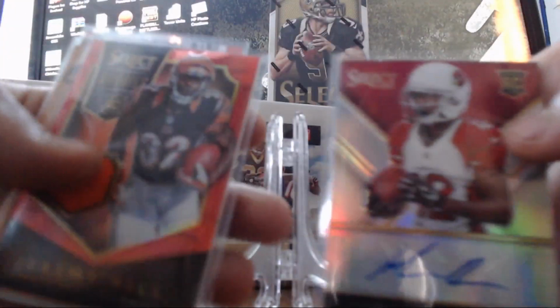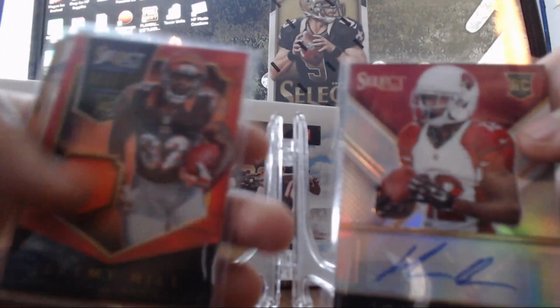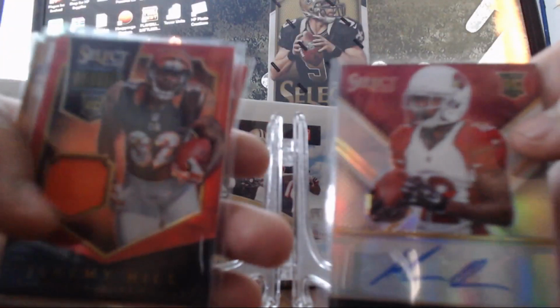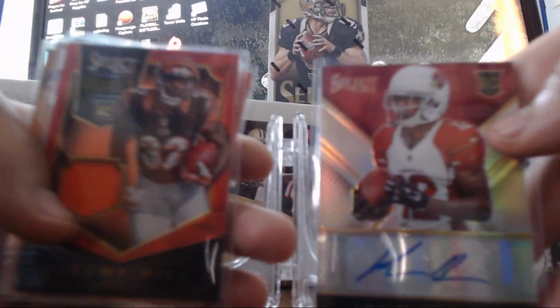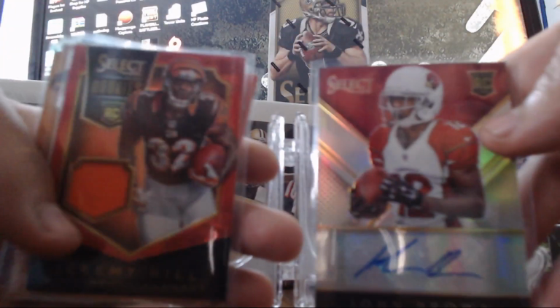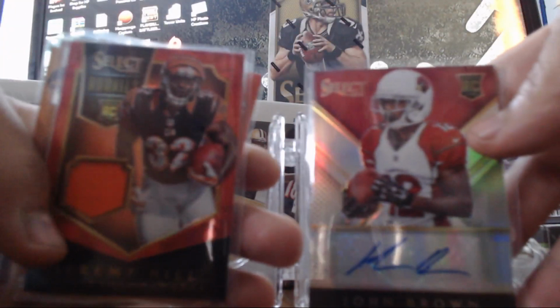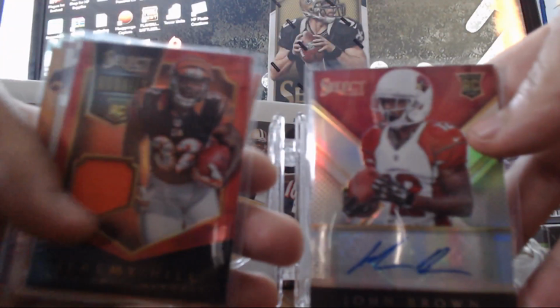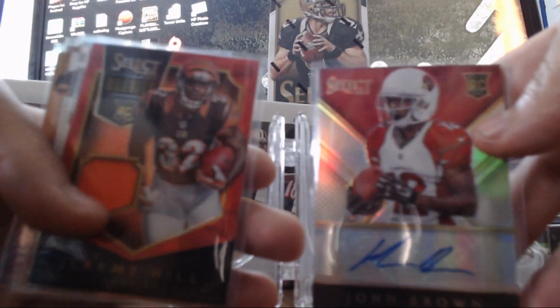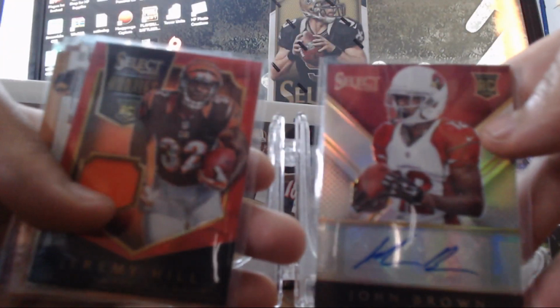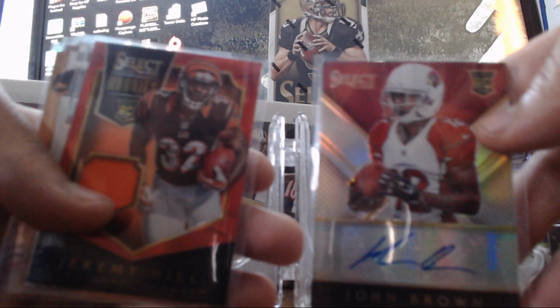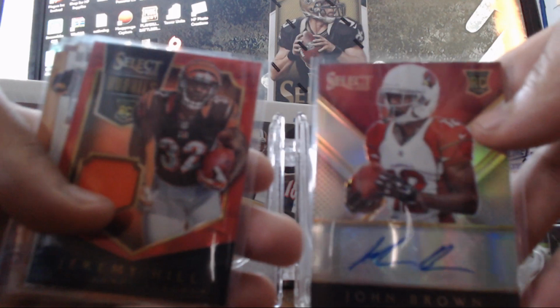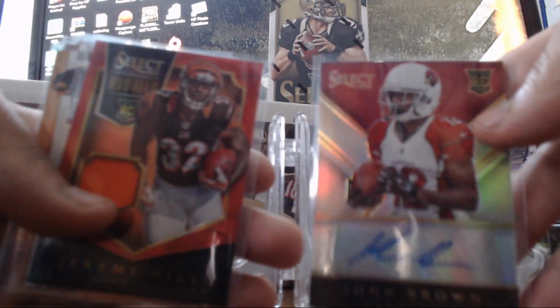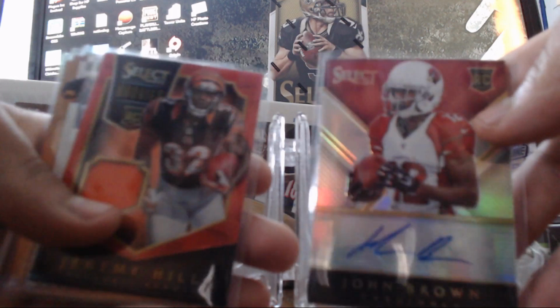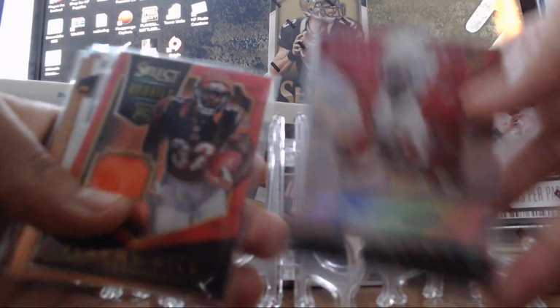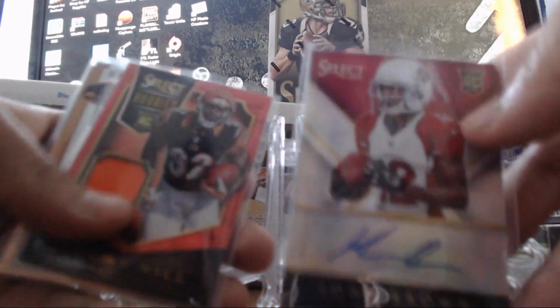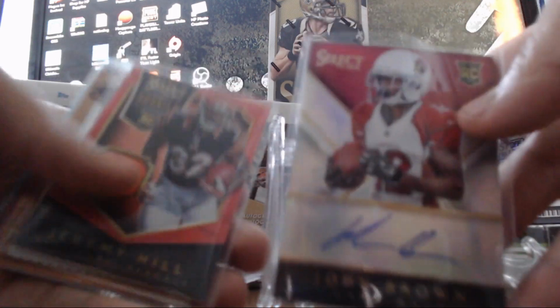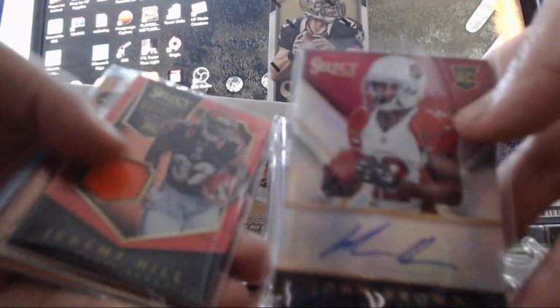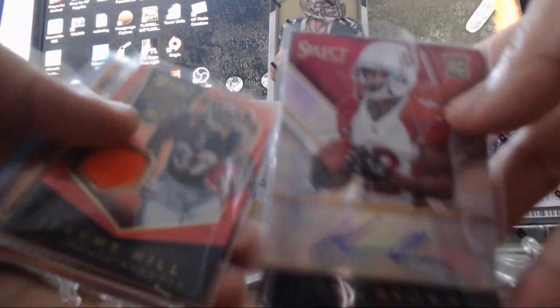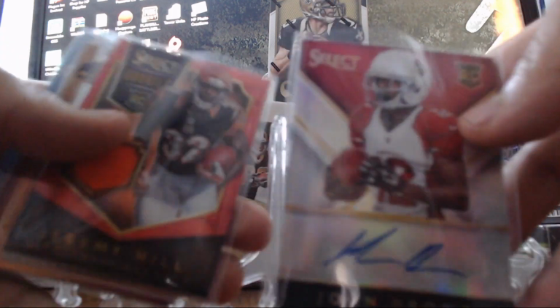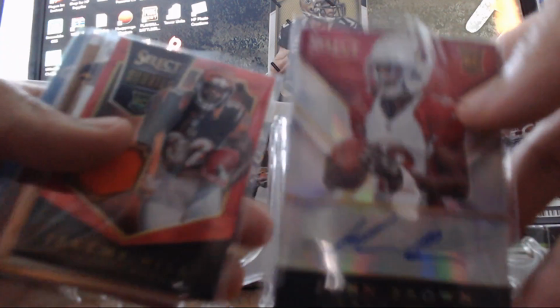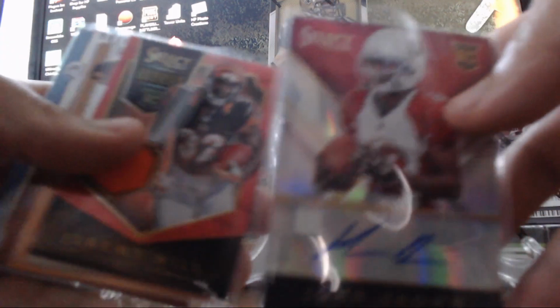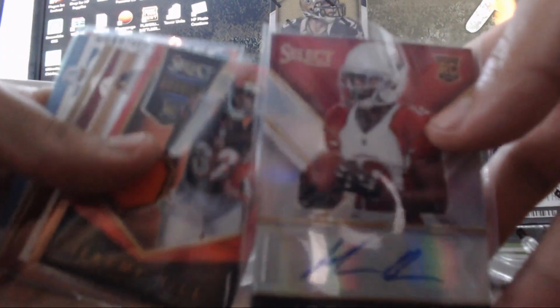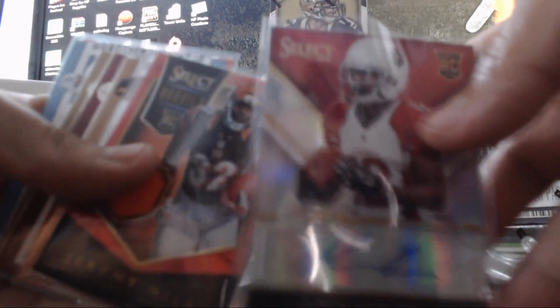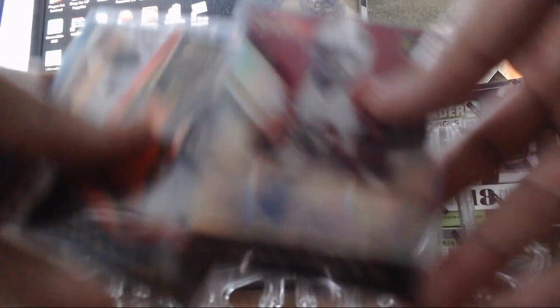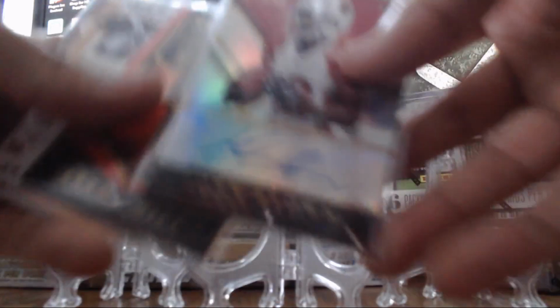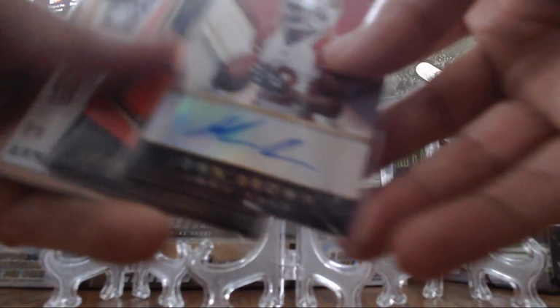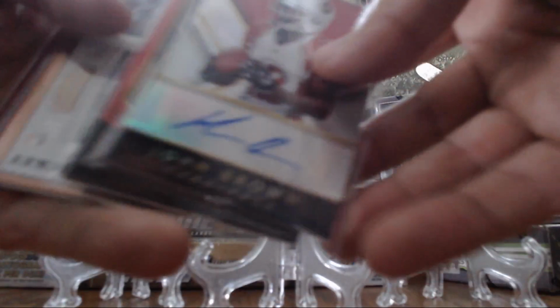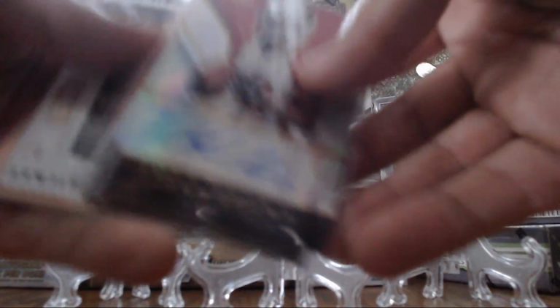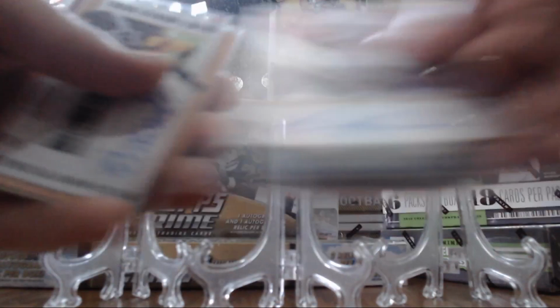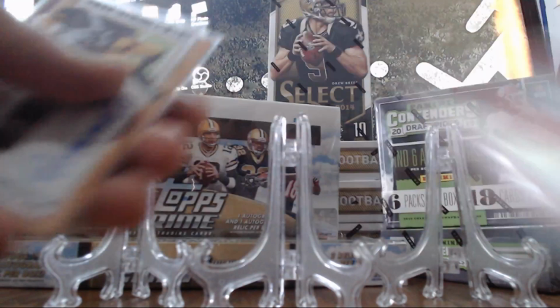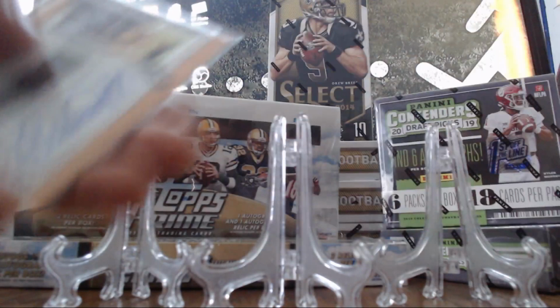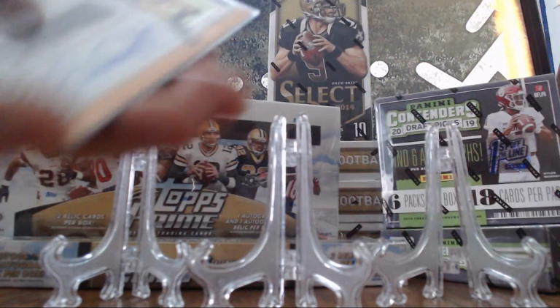These were from Select — a normal autograph, and a normal little jersey card.